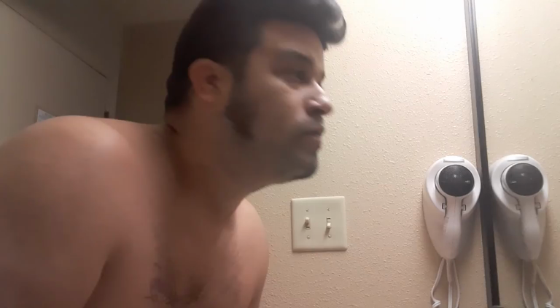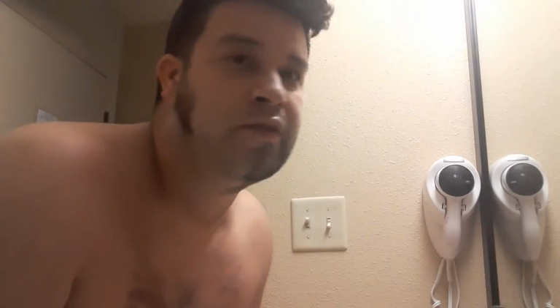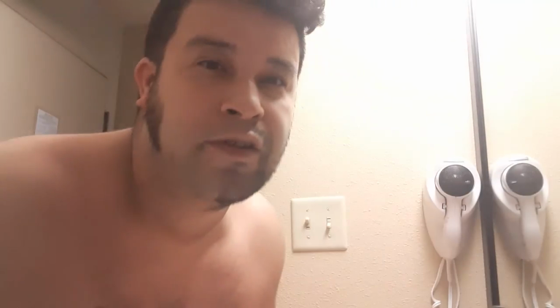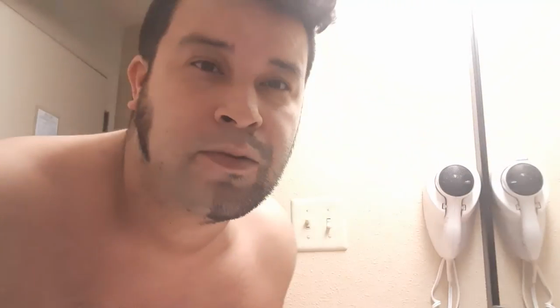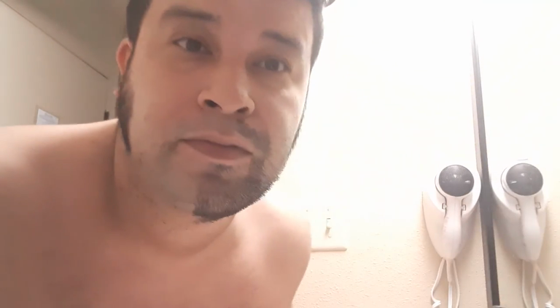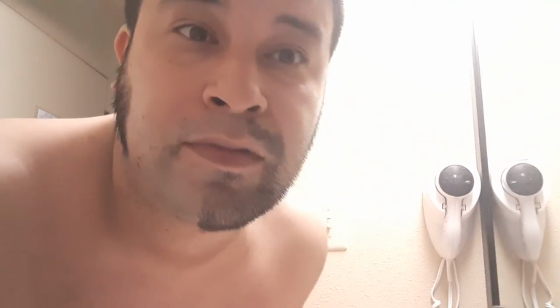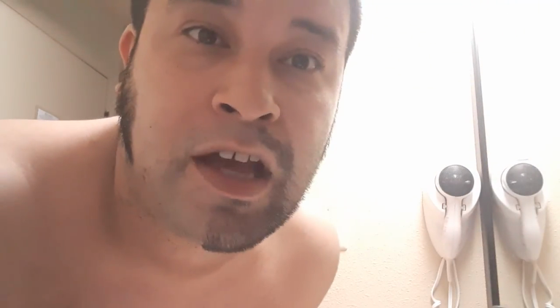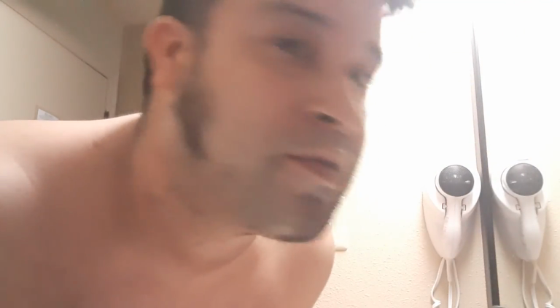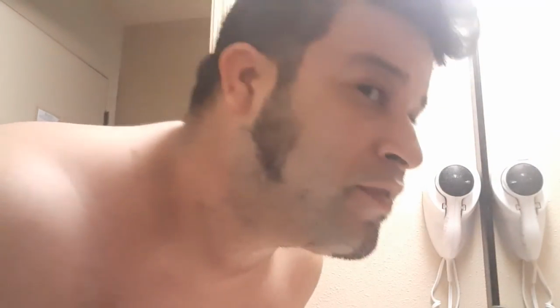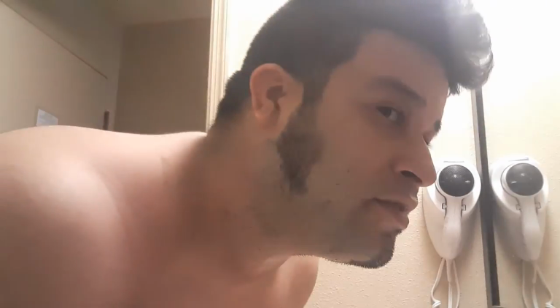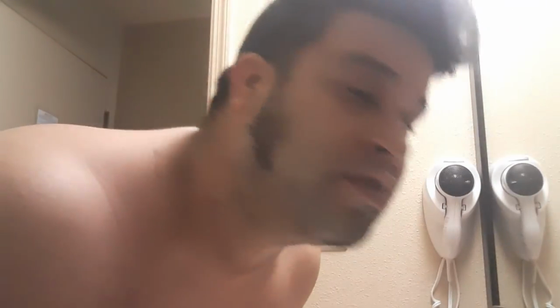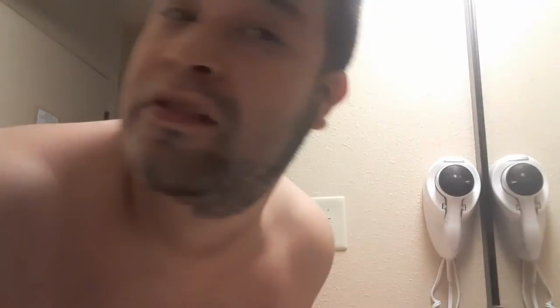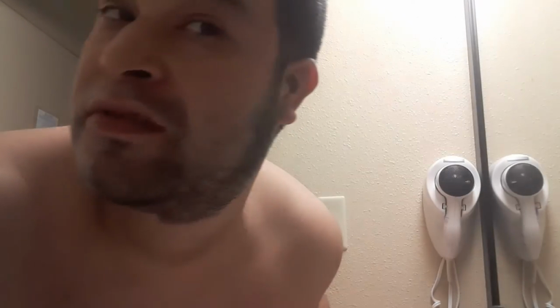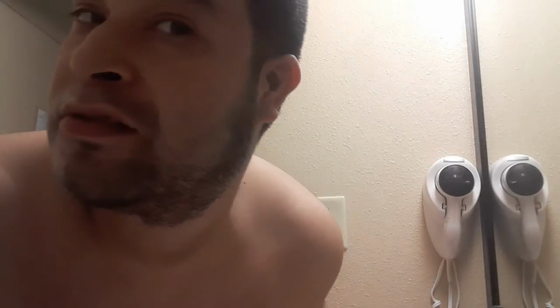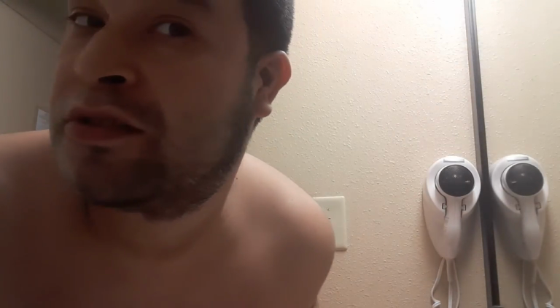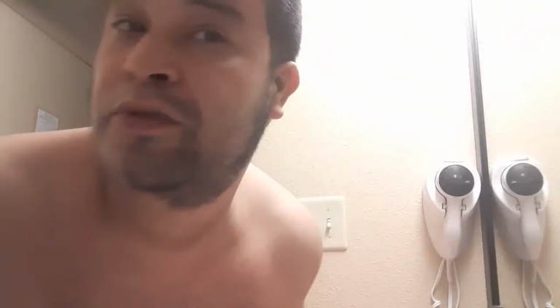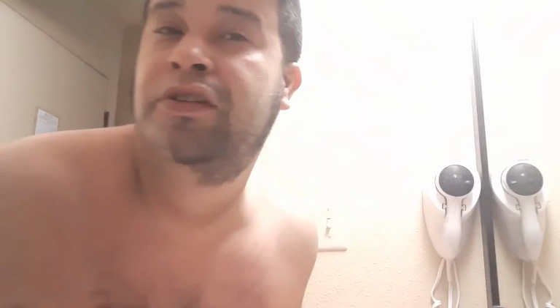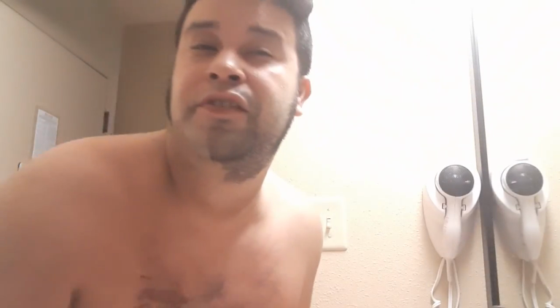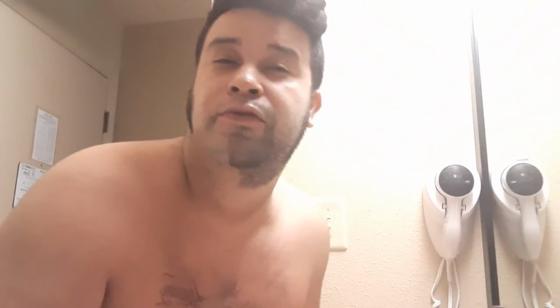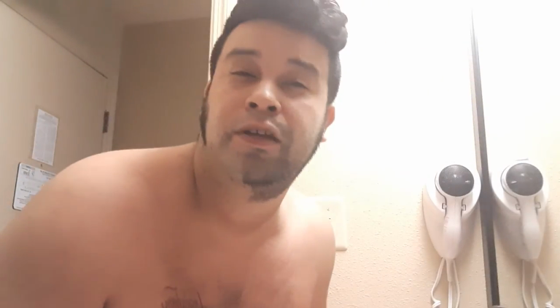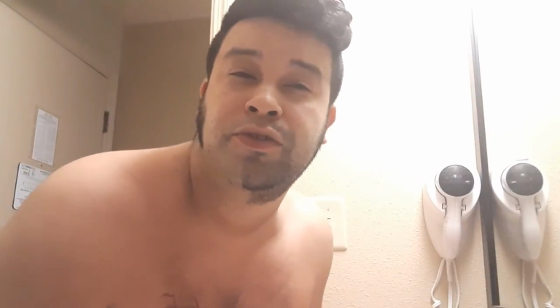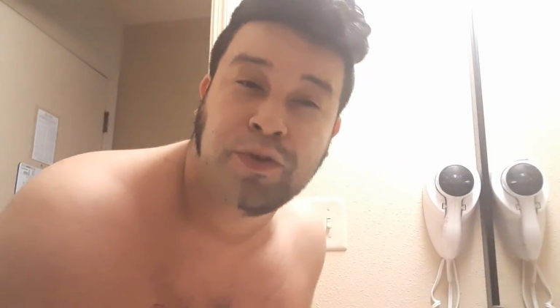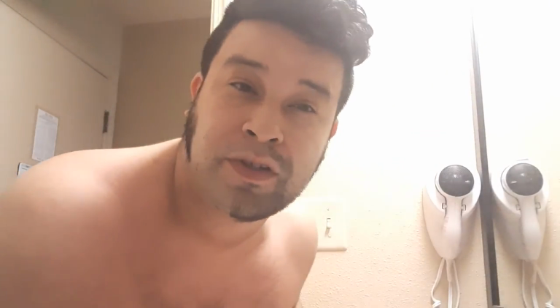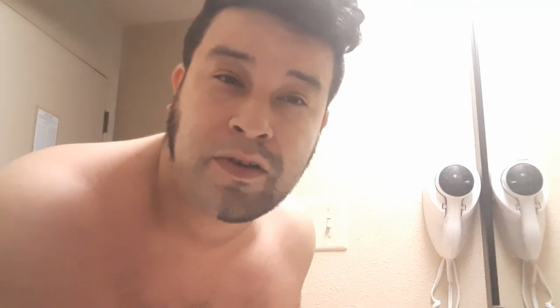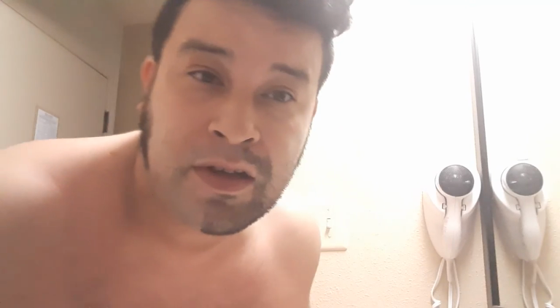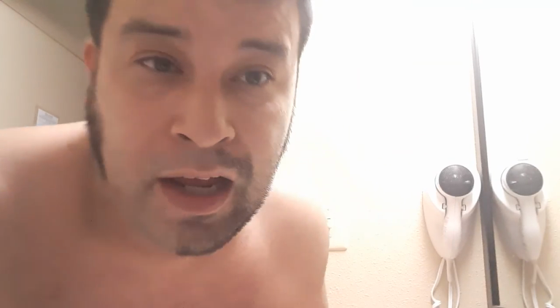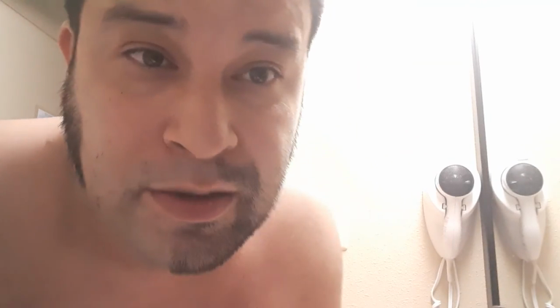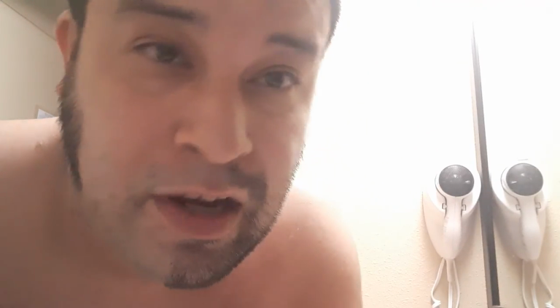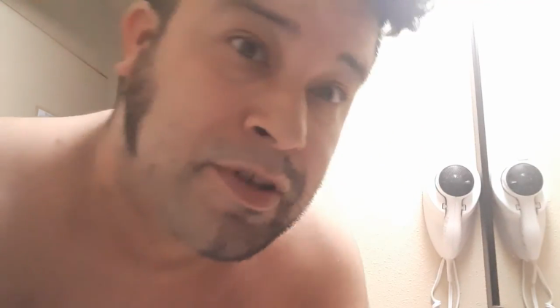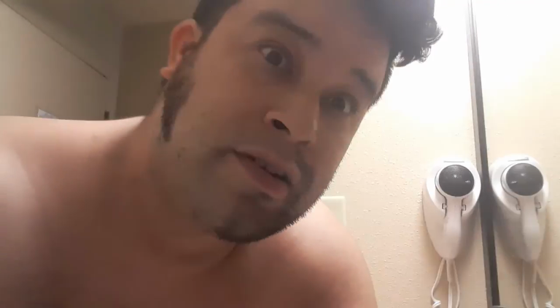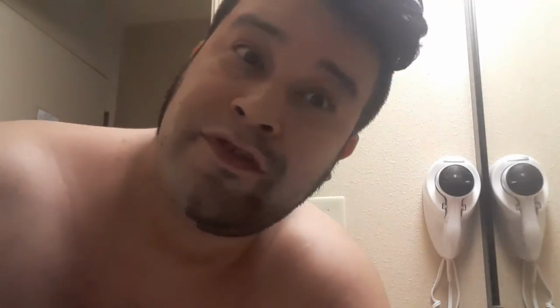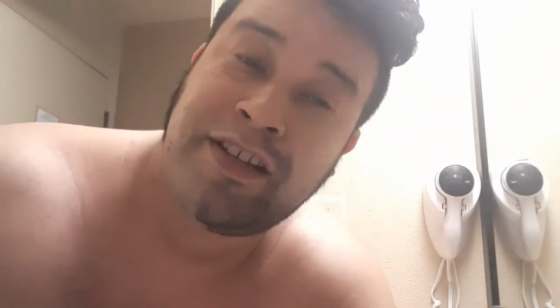There you go — I have shaved my face with no shaving cream used at all. Like and share the video.